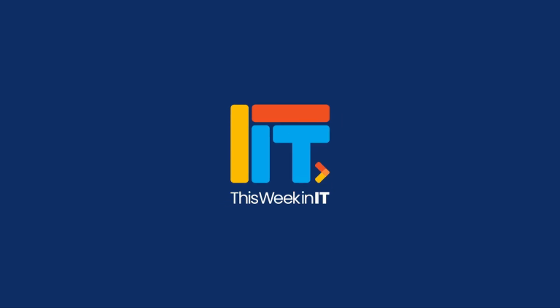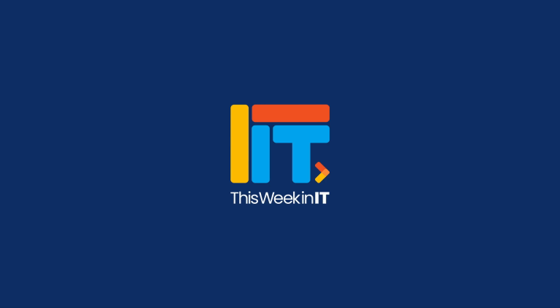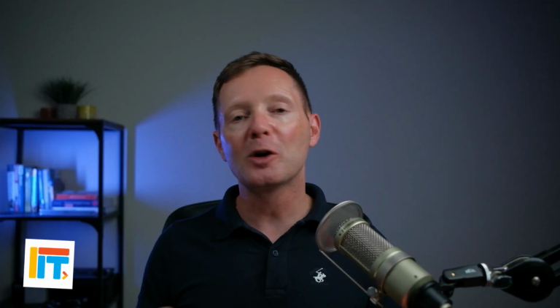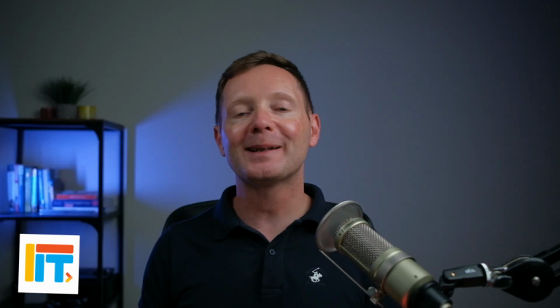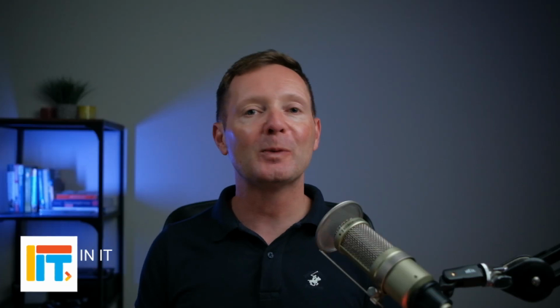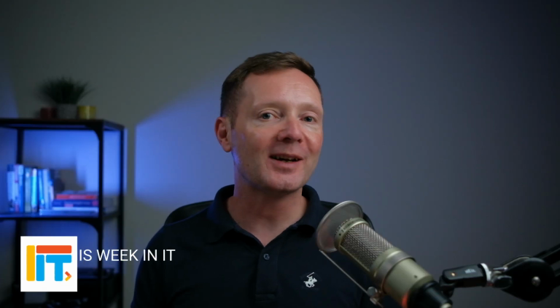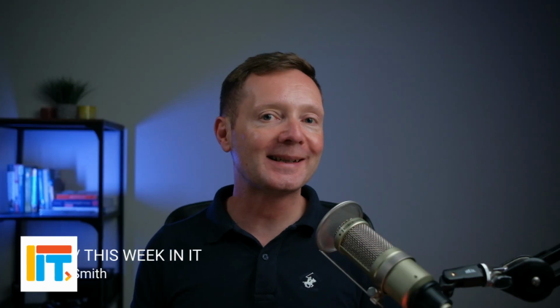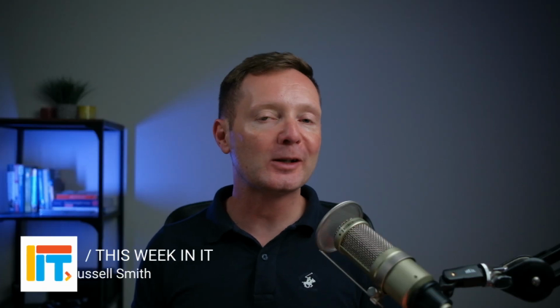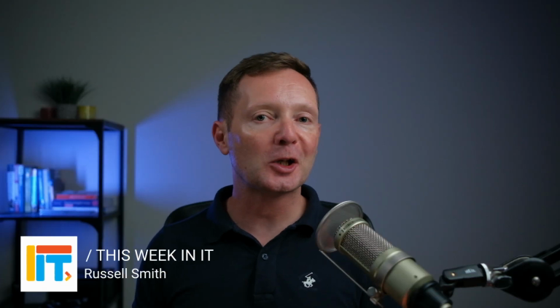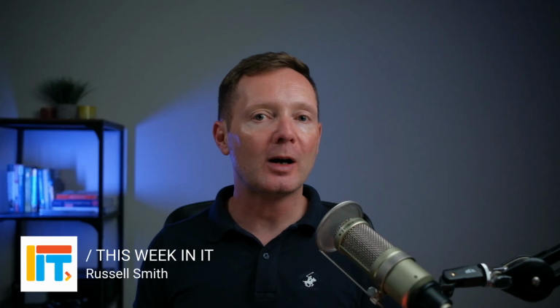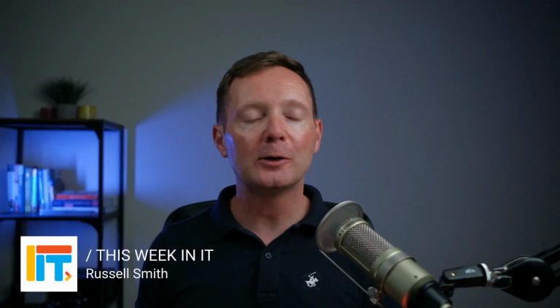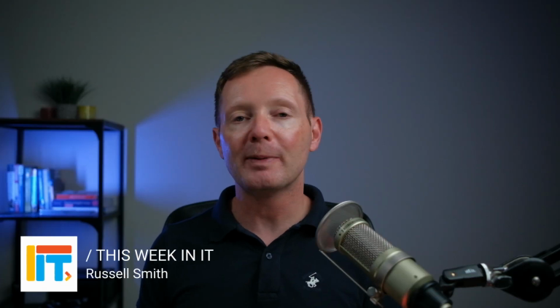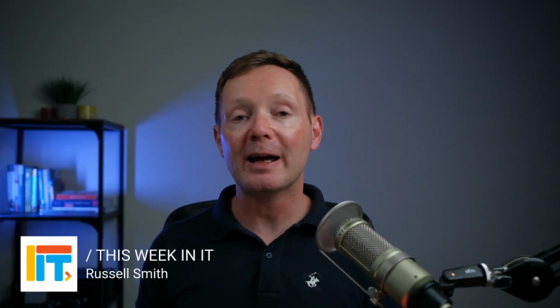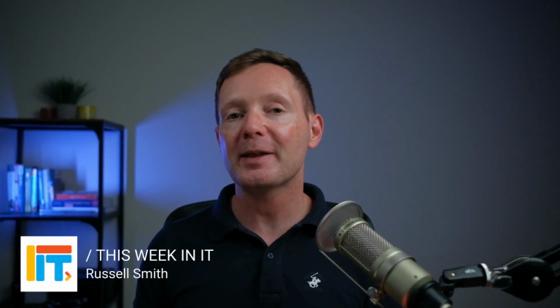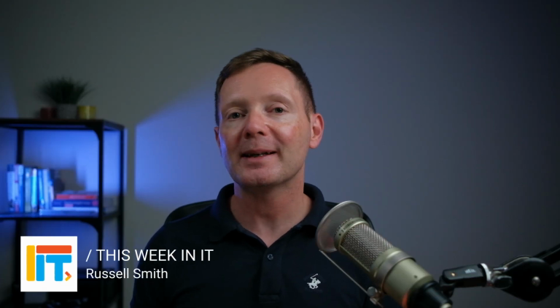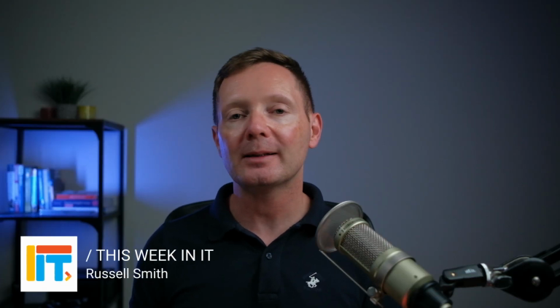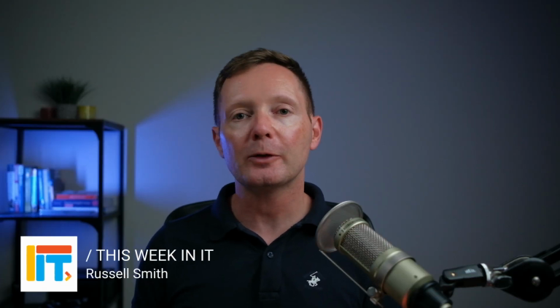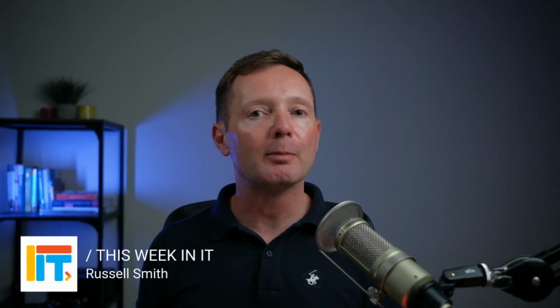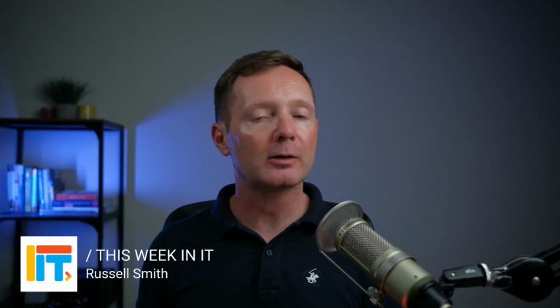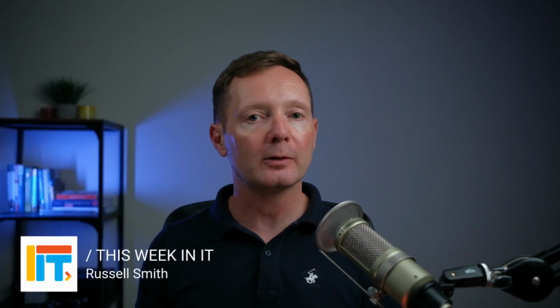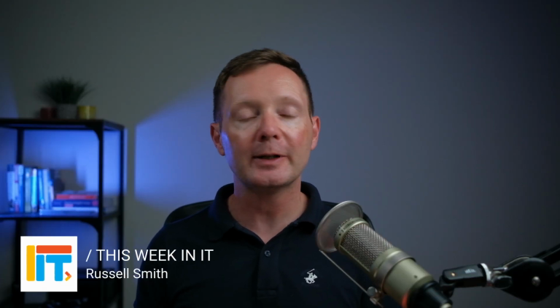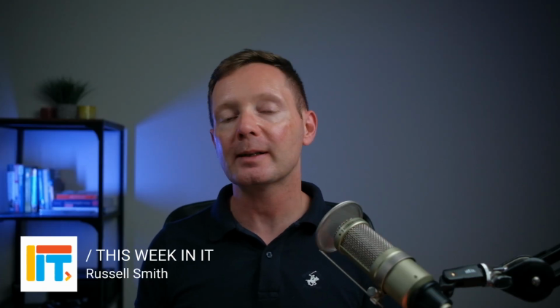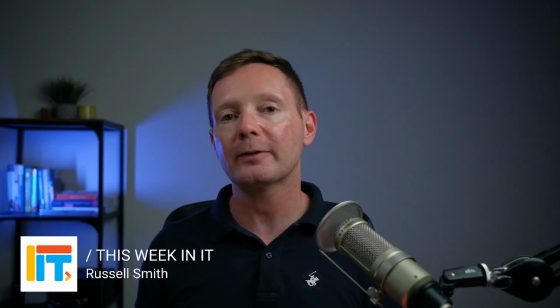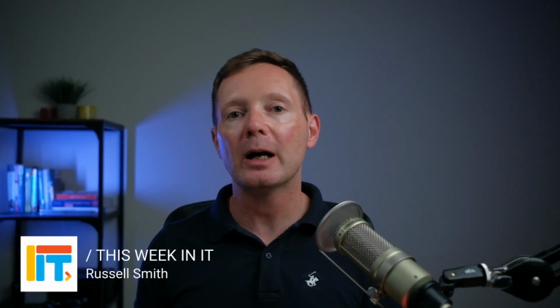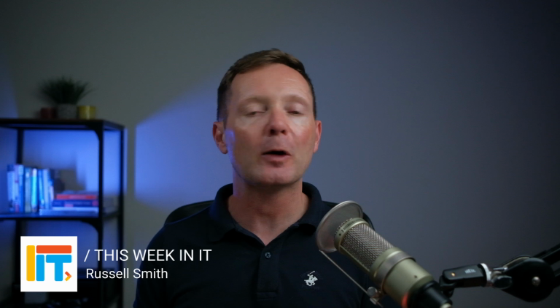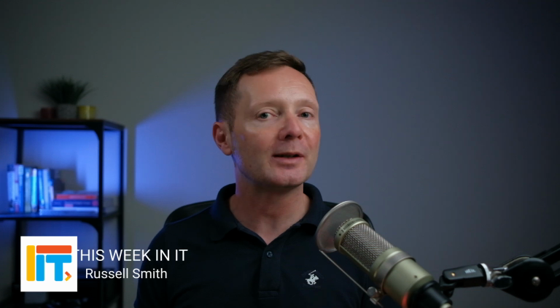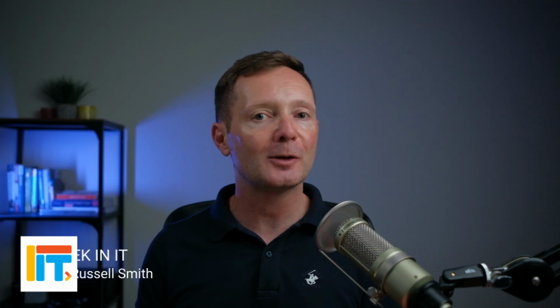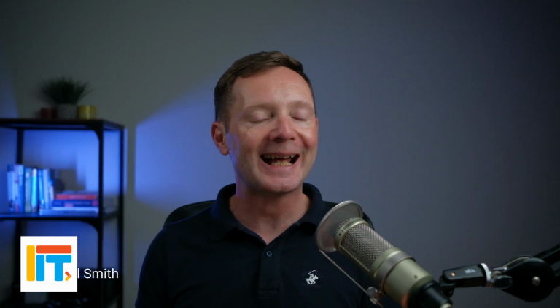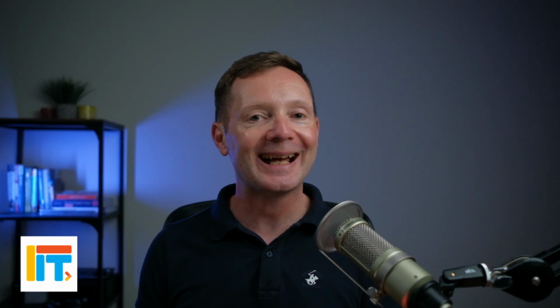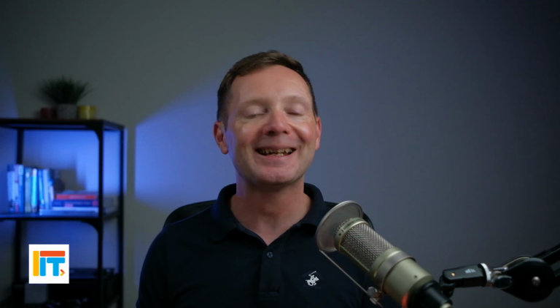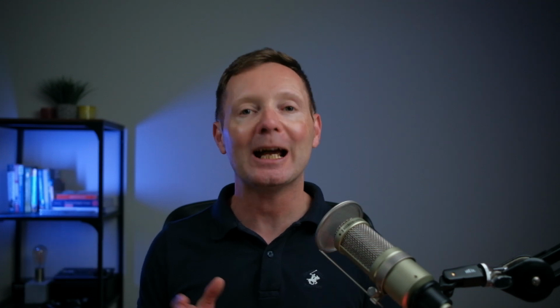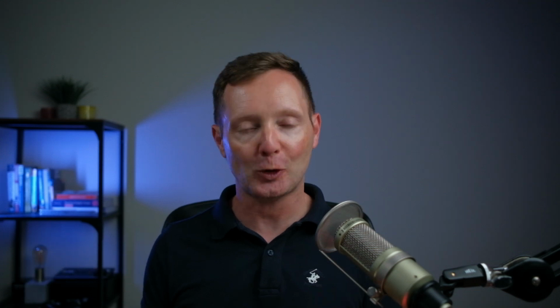Welcome to This Week in IT, the show where I talk about everything connected to Microsoft 365, Windows and Azure.